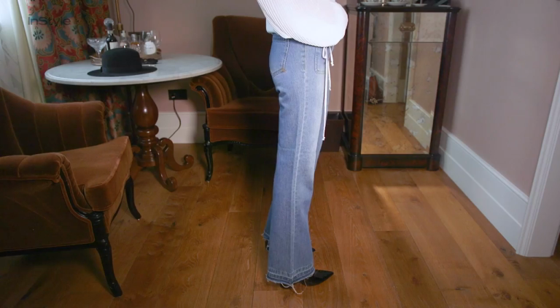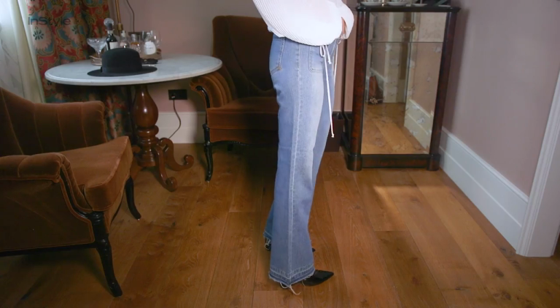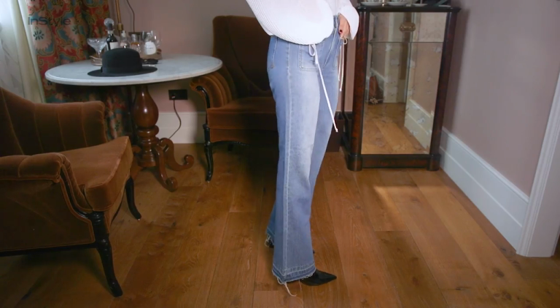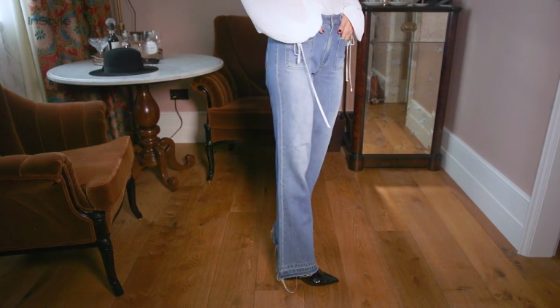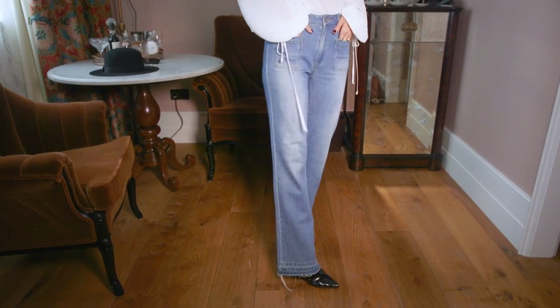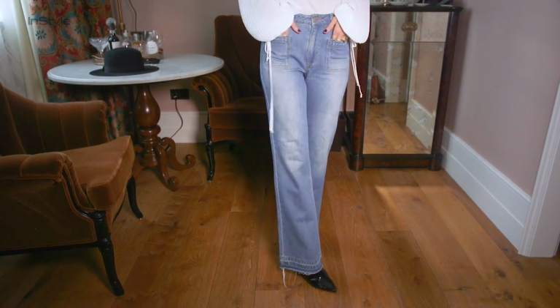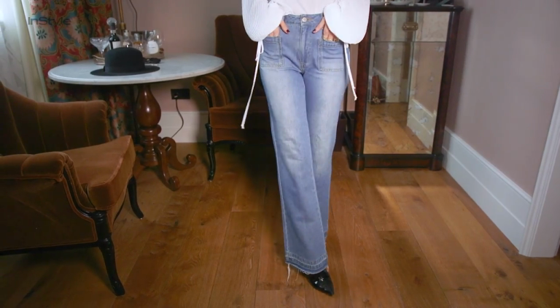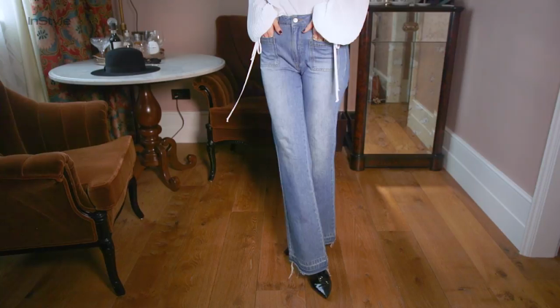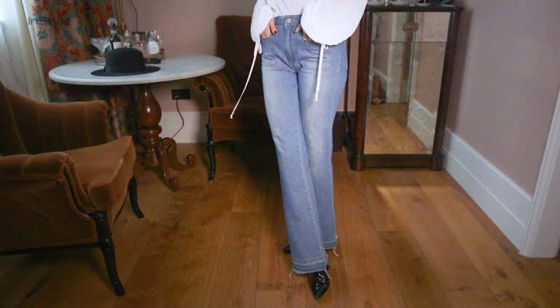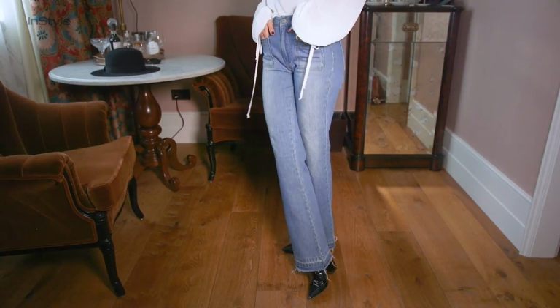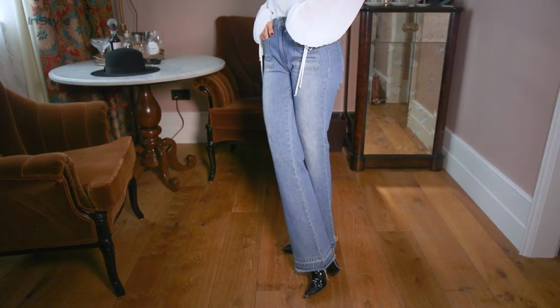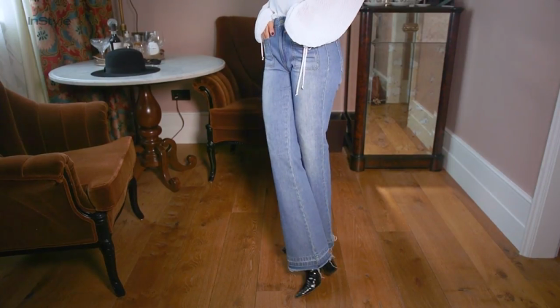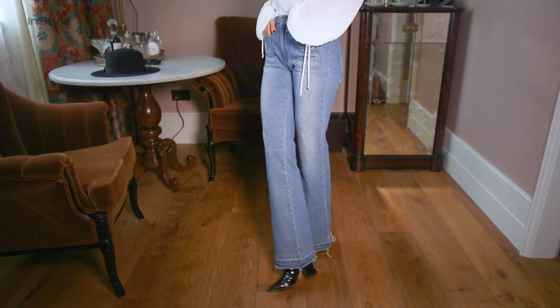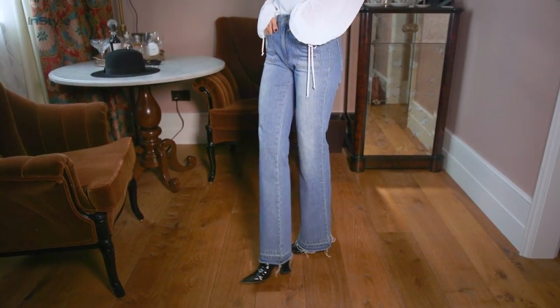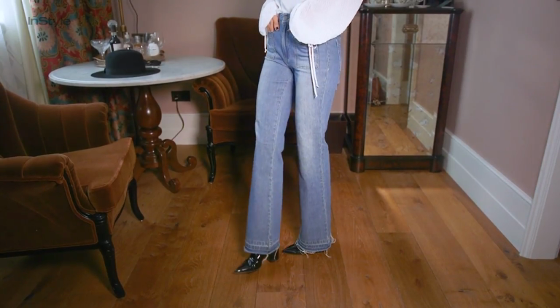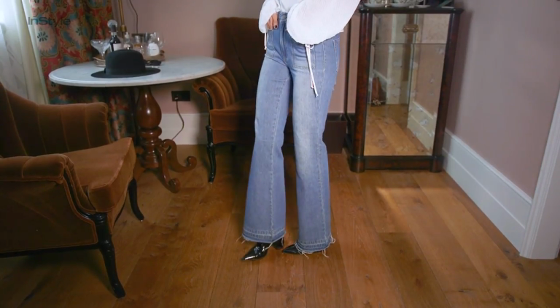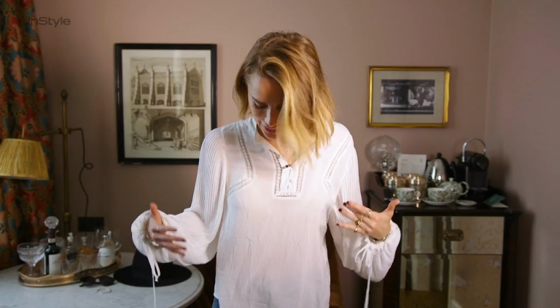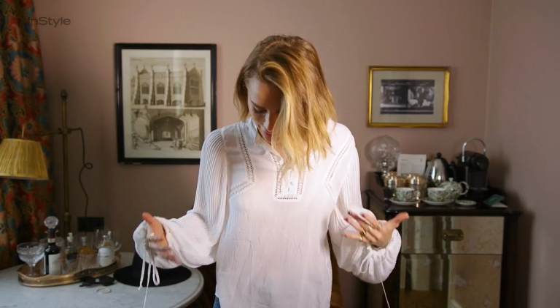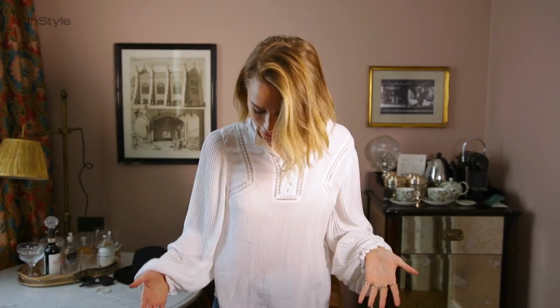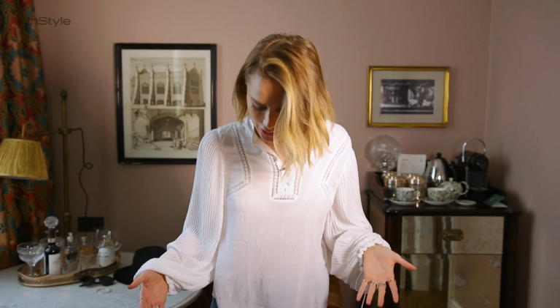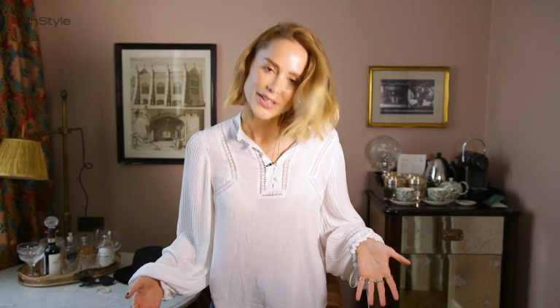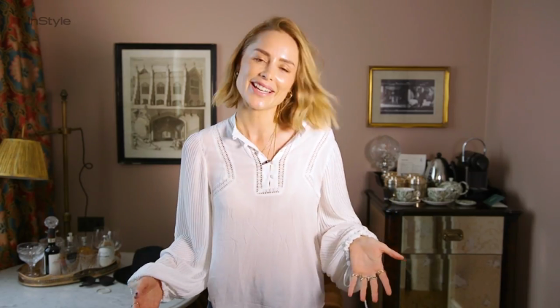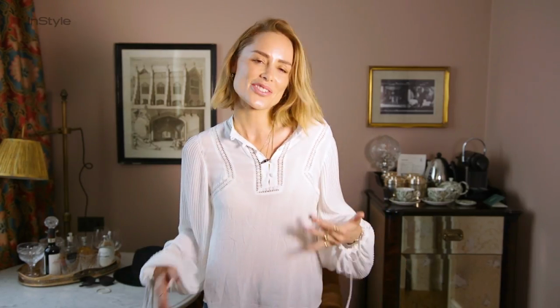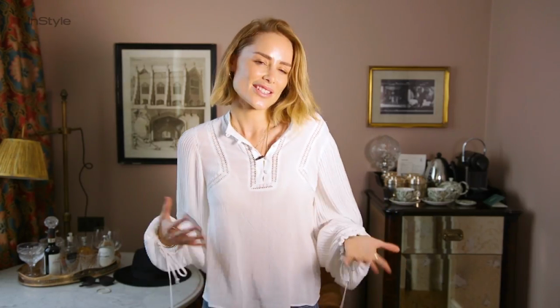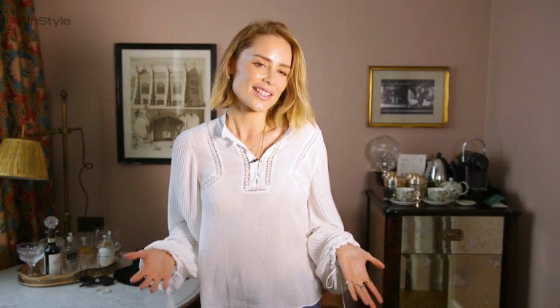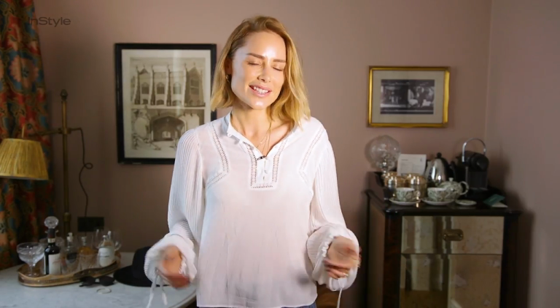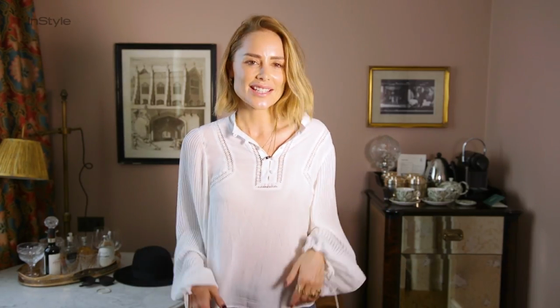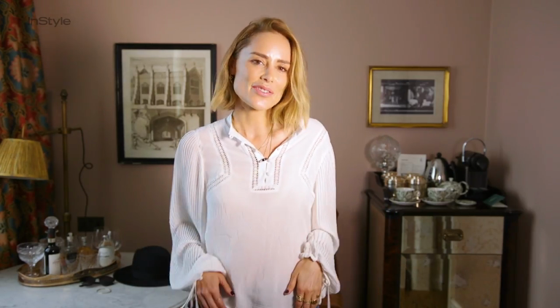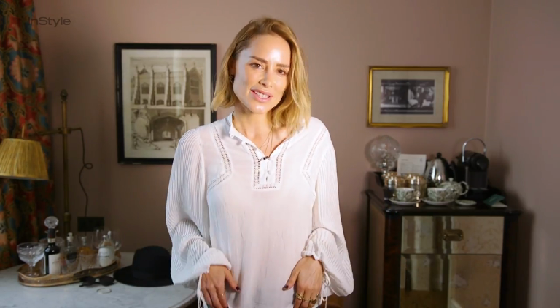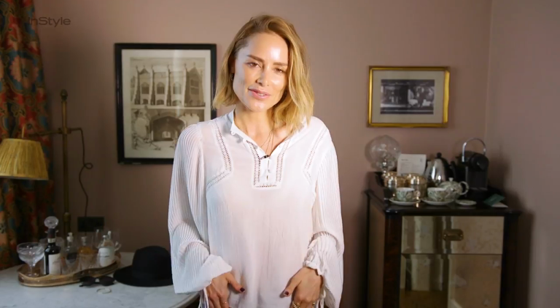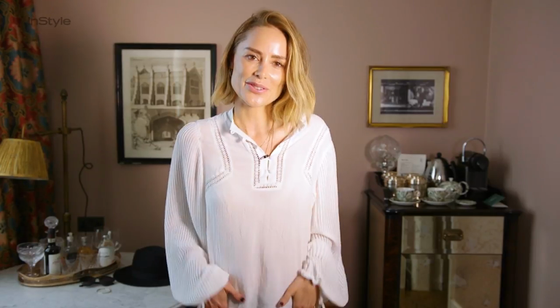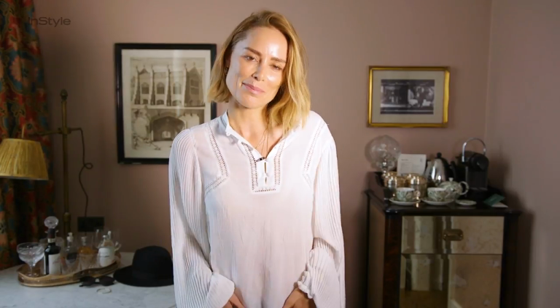Today I'm wearing the Natalie boots with blue denim. They're a little bit flared and very long, and I just like that they have a vintage feel to them.